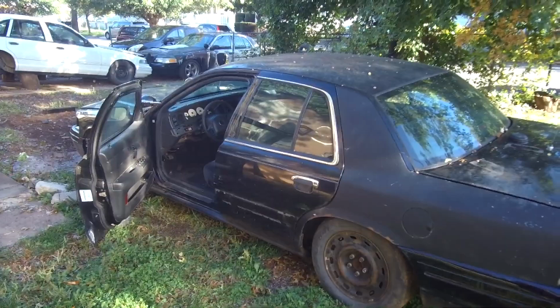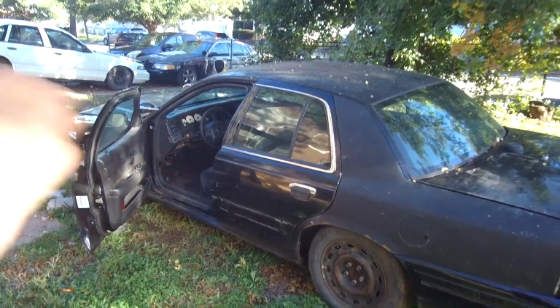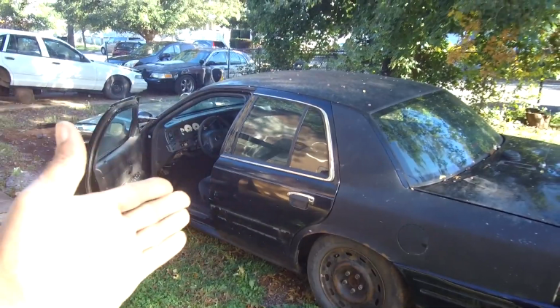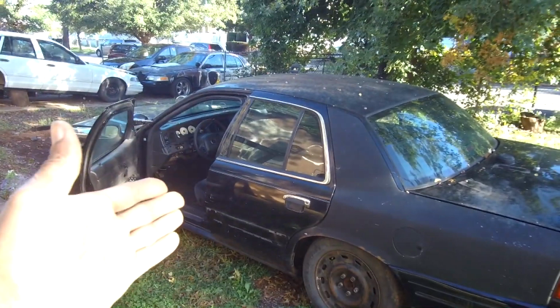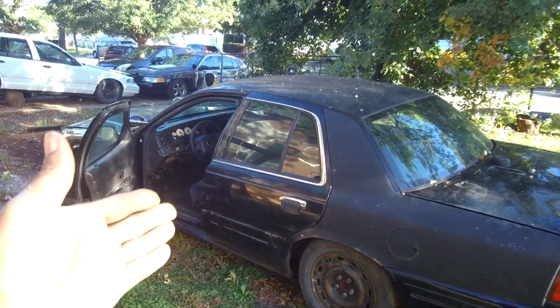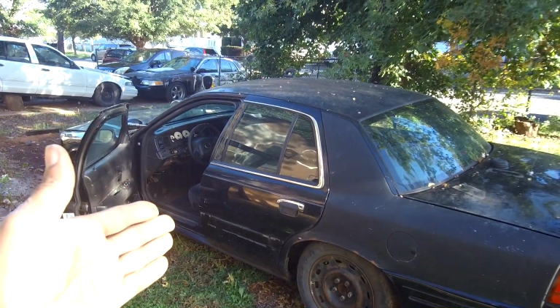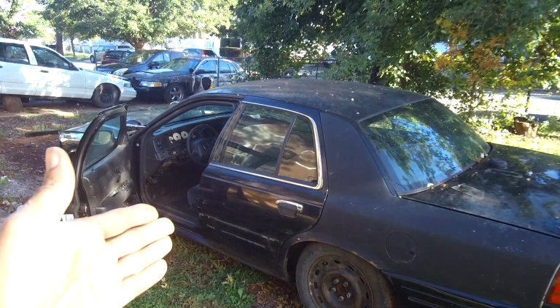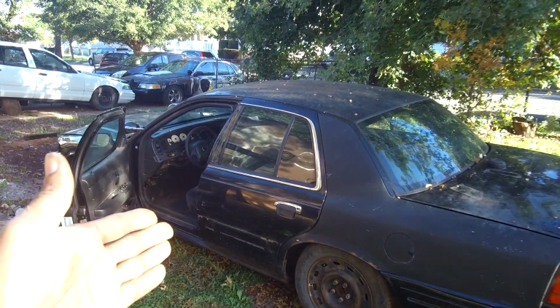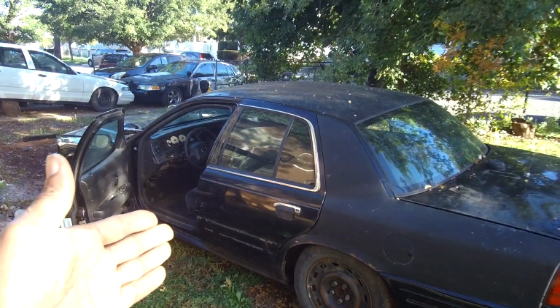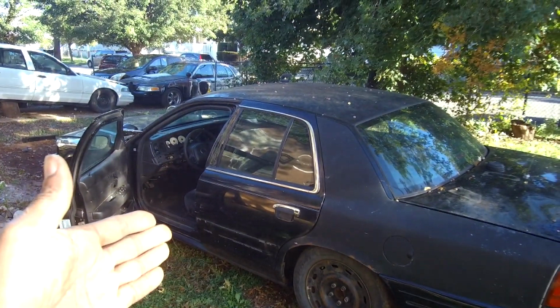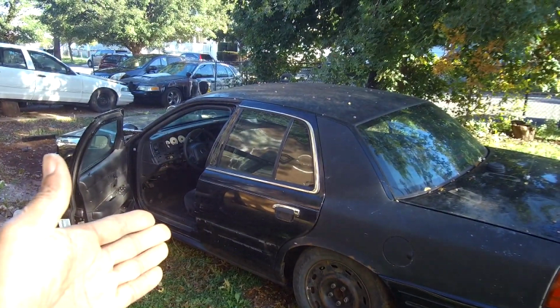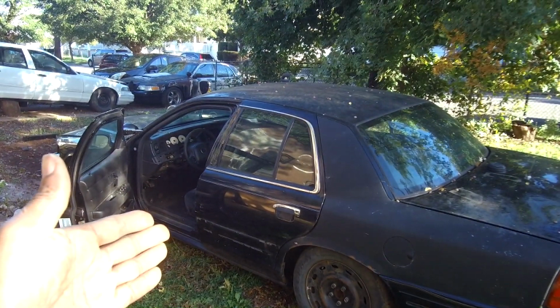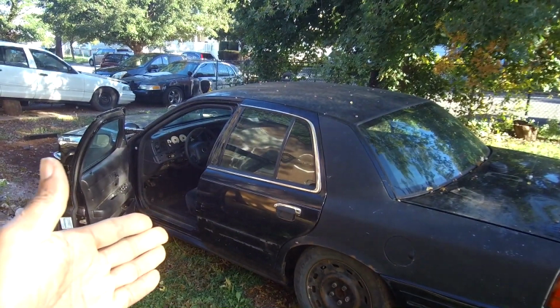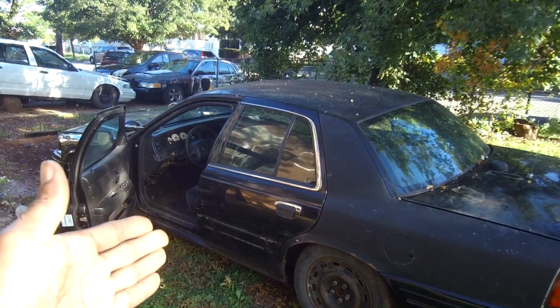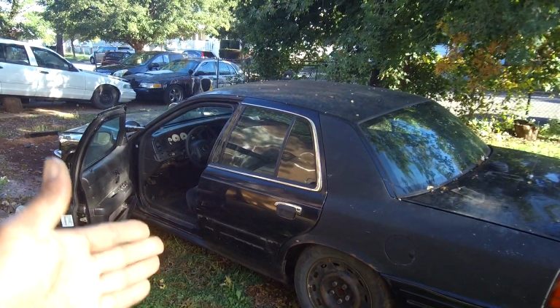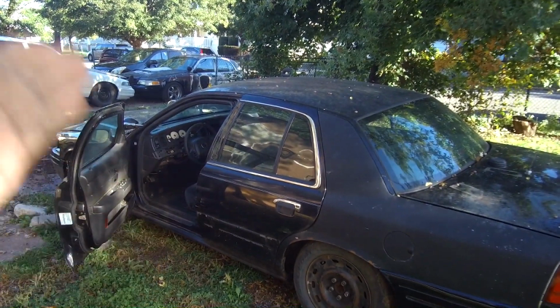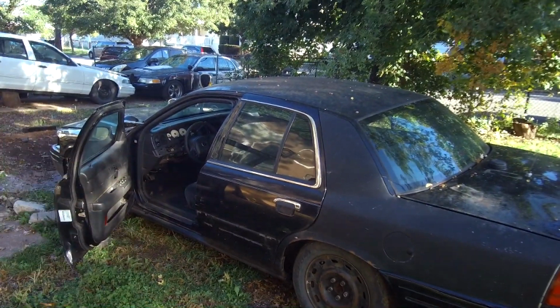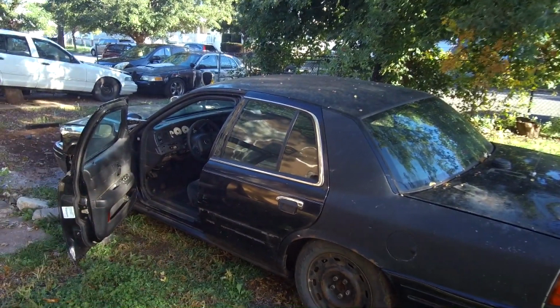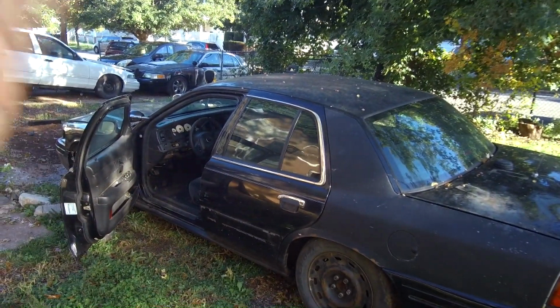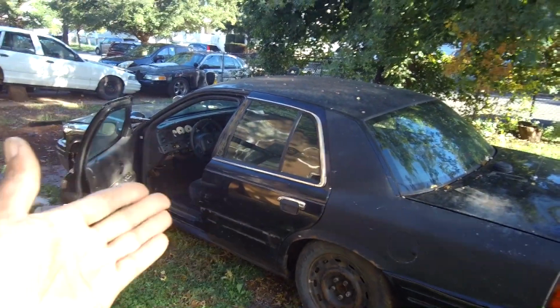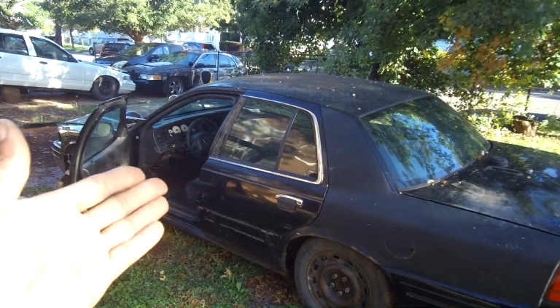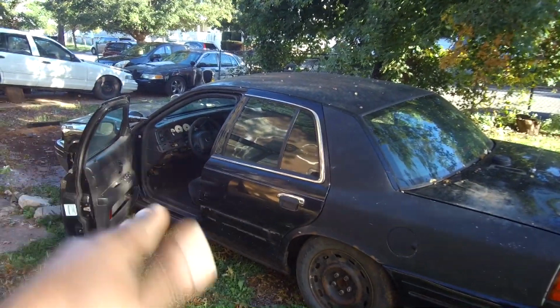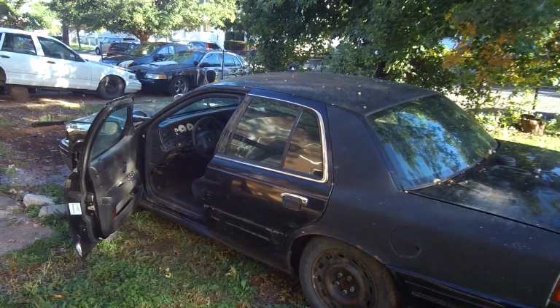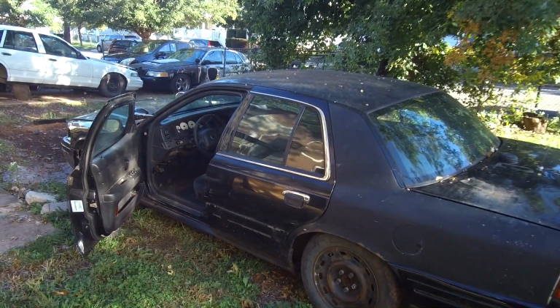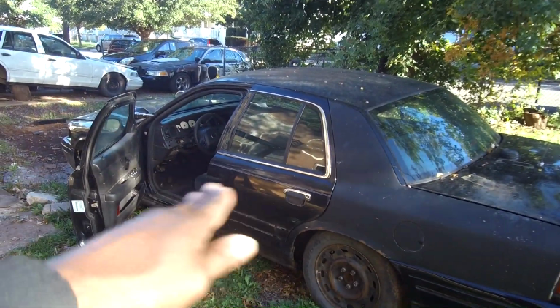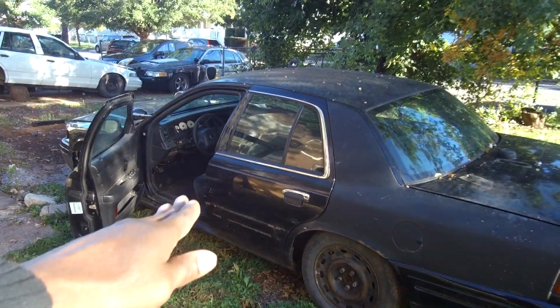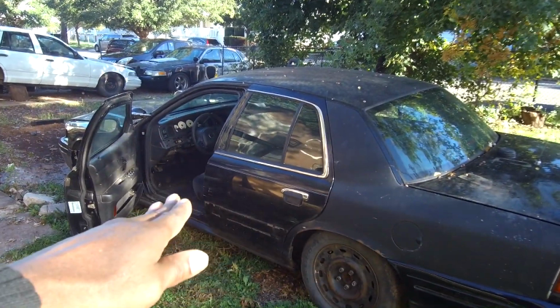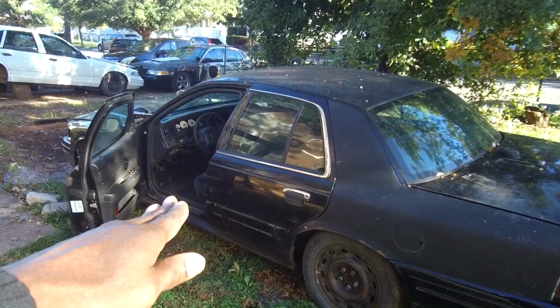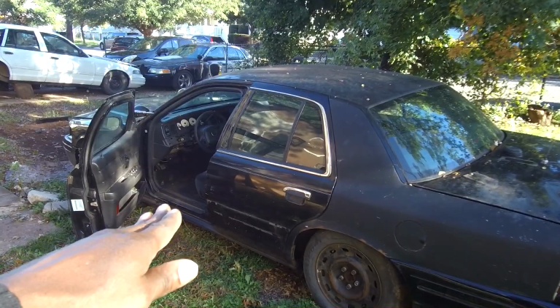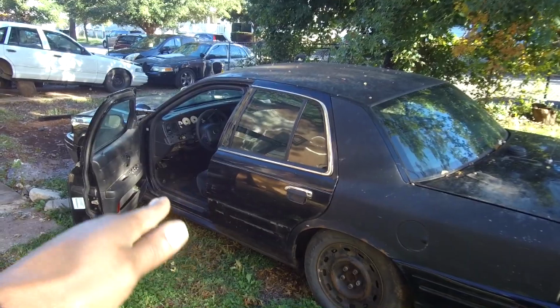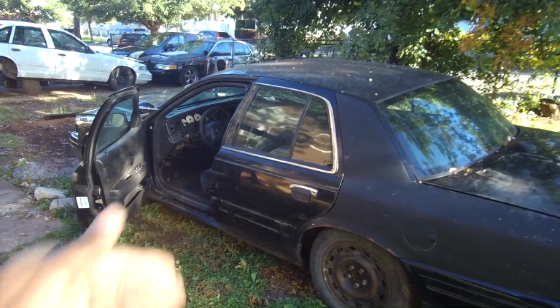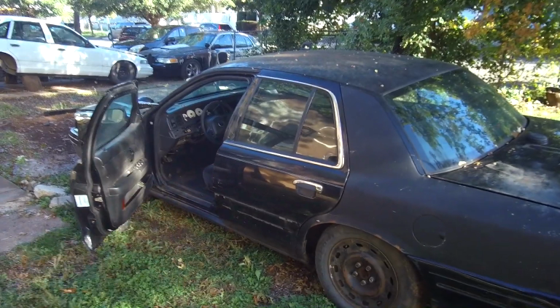Right here I have my 2004 Crown Victoria that is battered and bruised. I hope your car doesn't look like this.